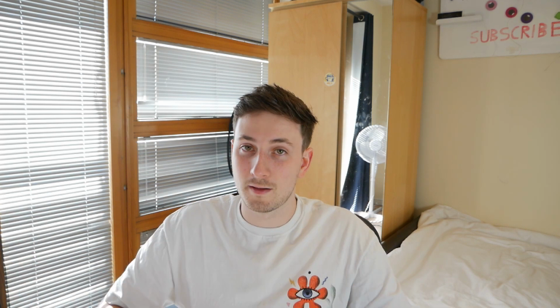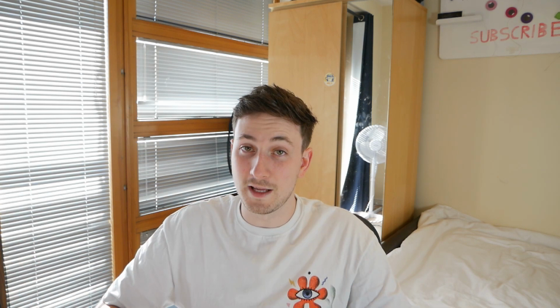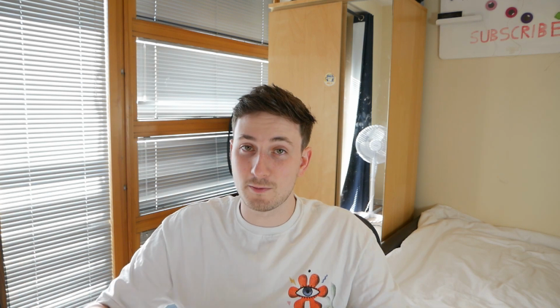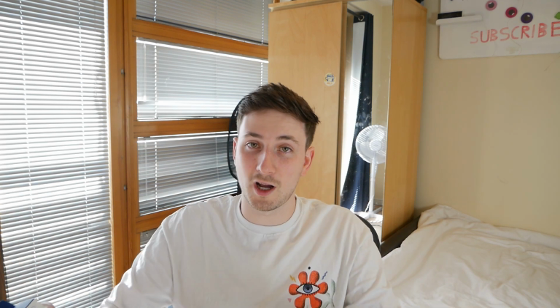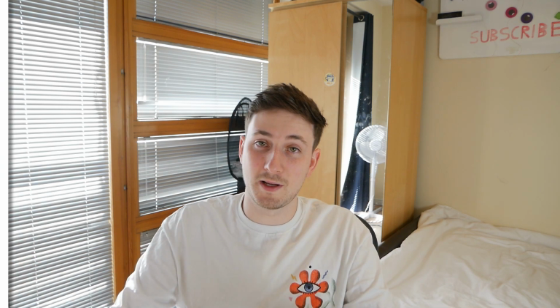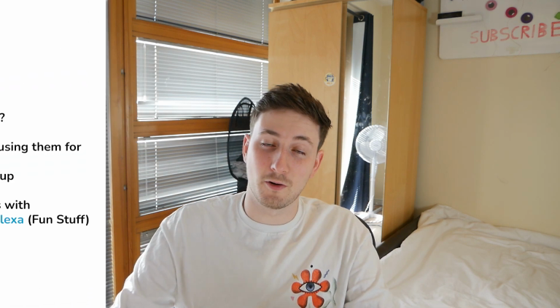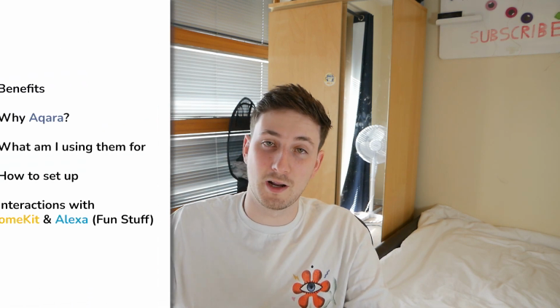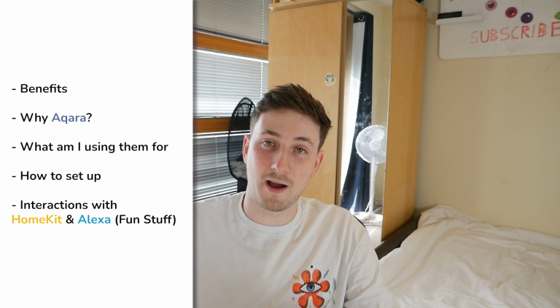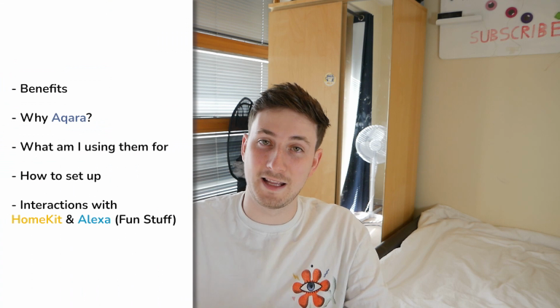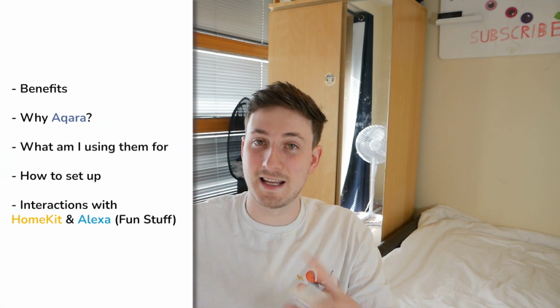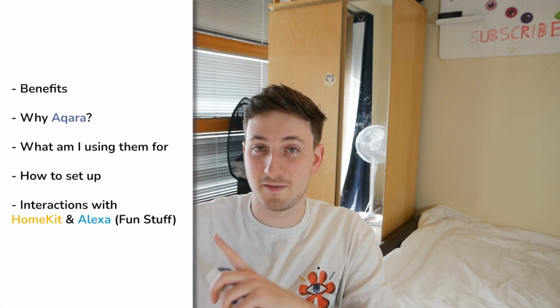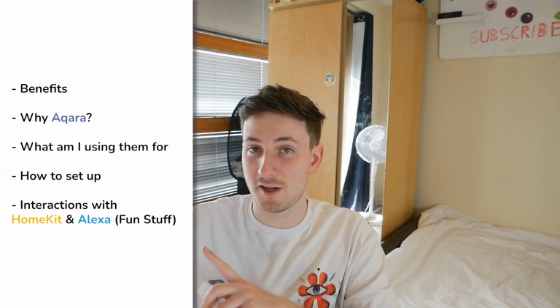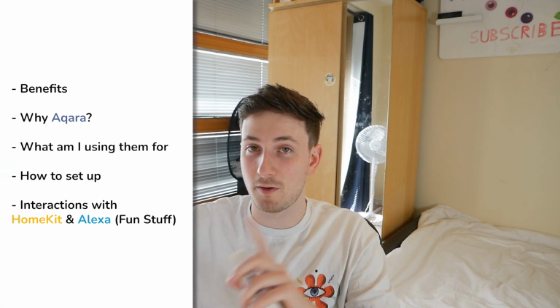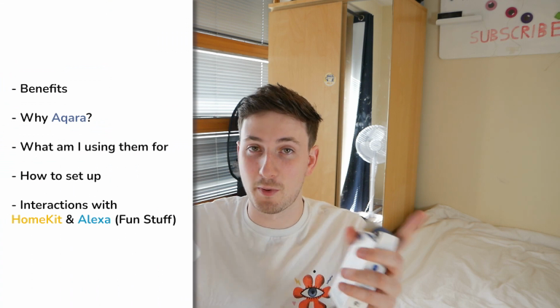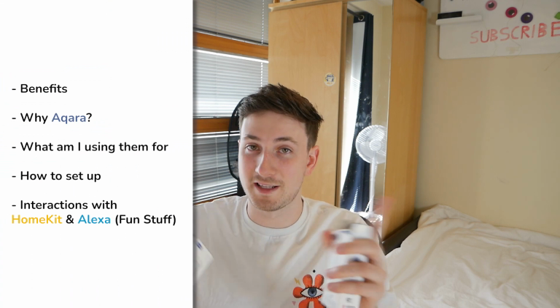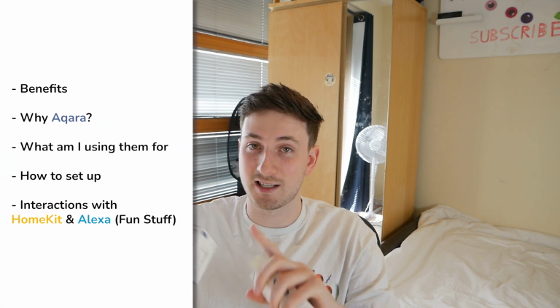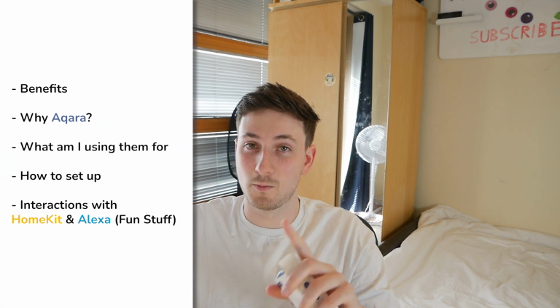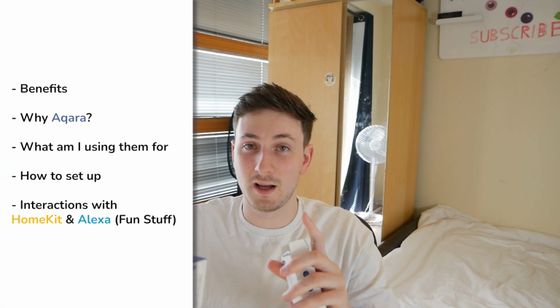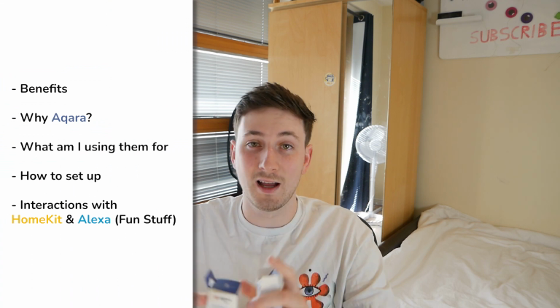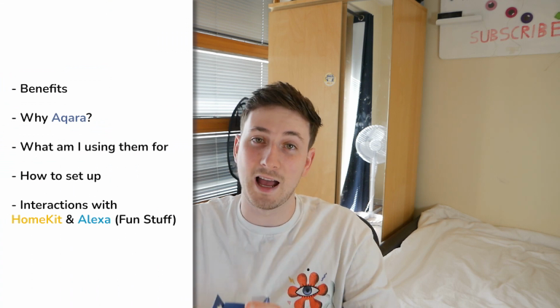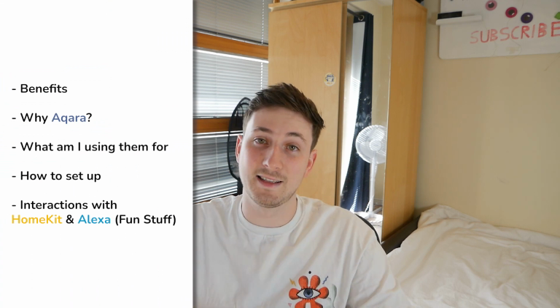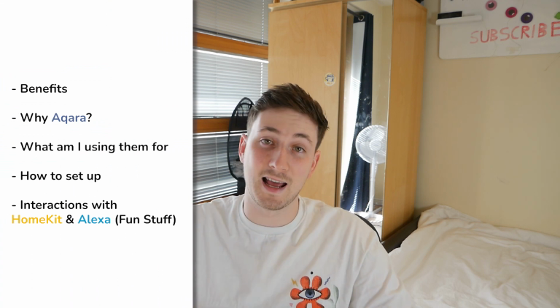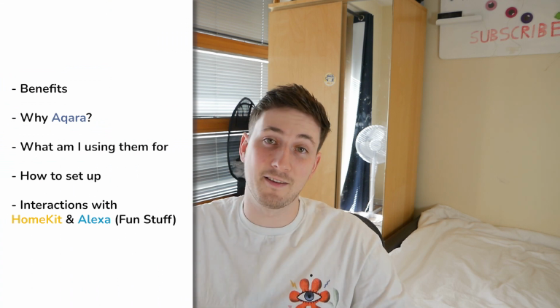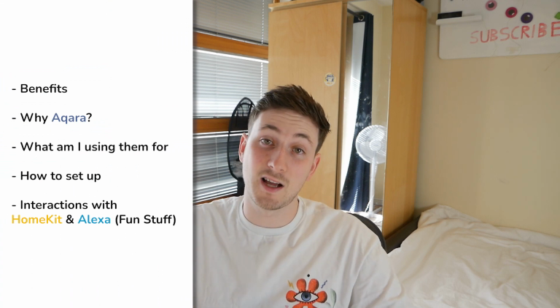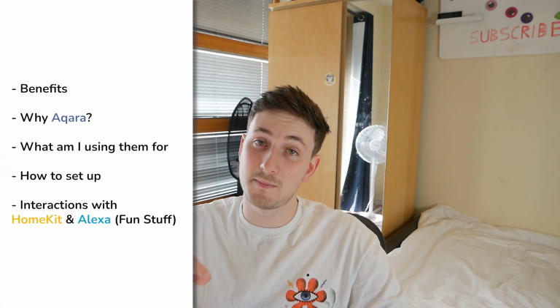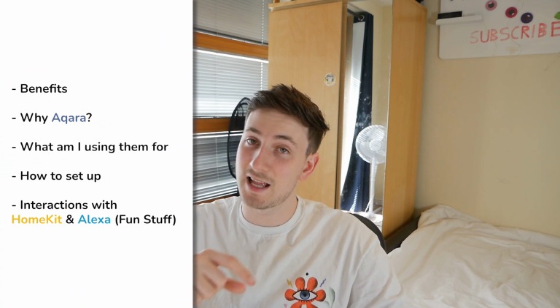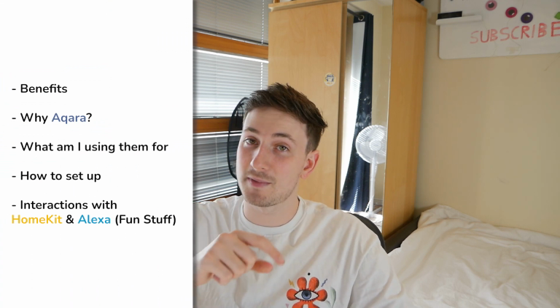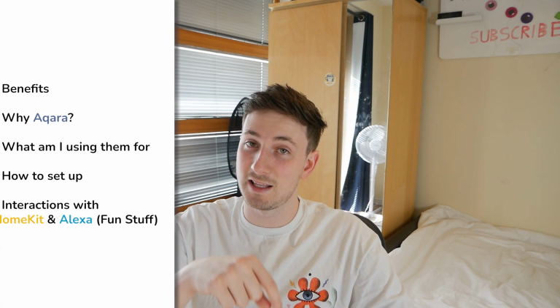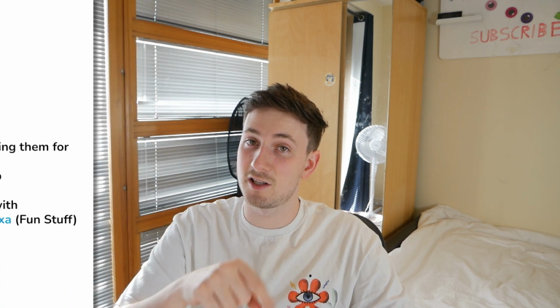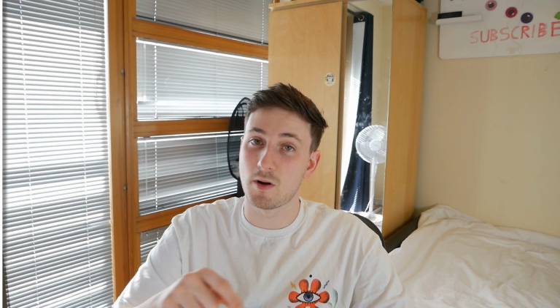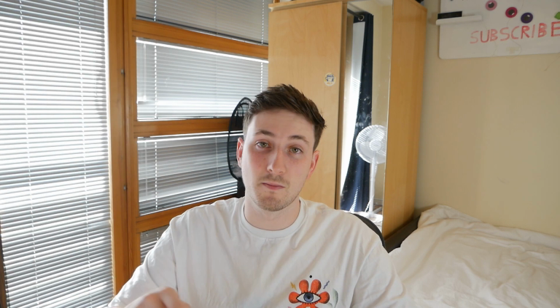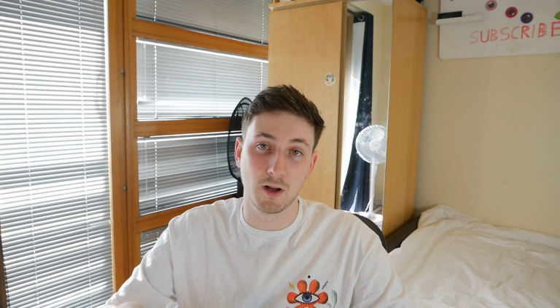This is what I'm going to be talking about in today's video. I'll put the text somewhere and I'll have timestamps in the description below.